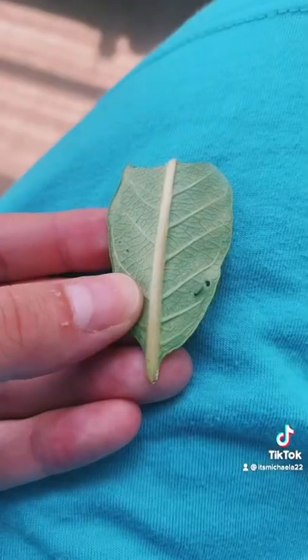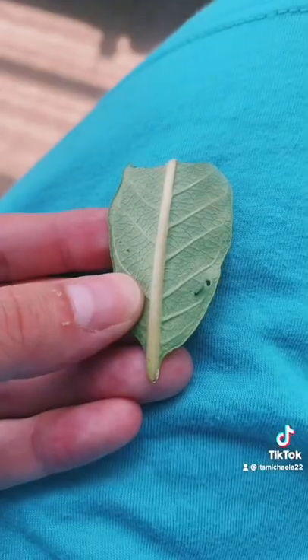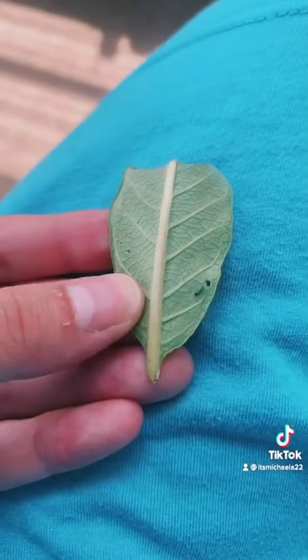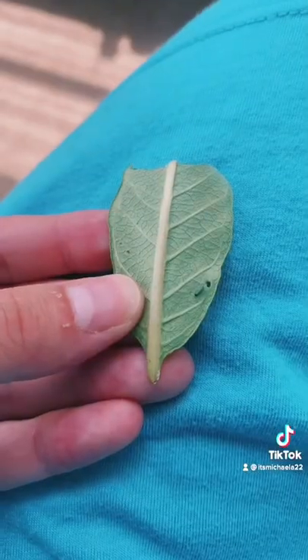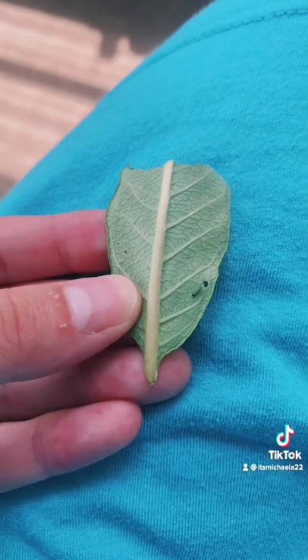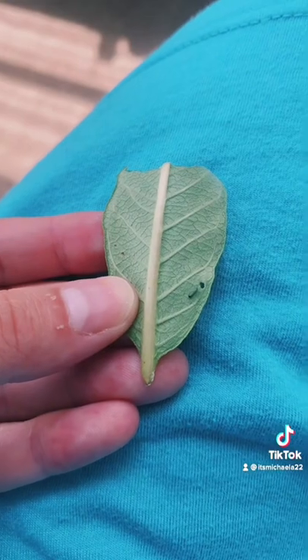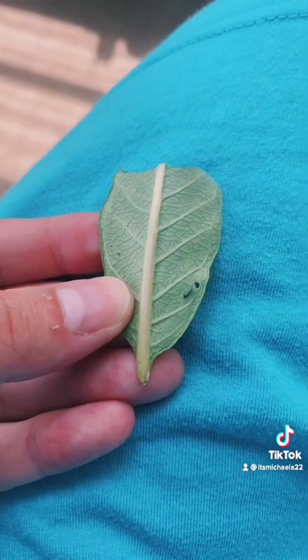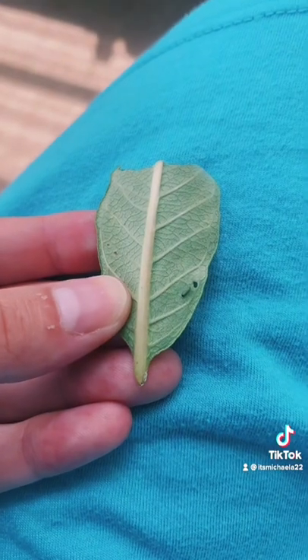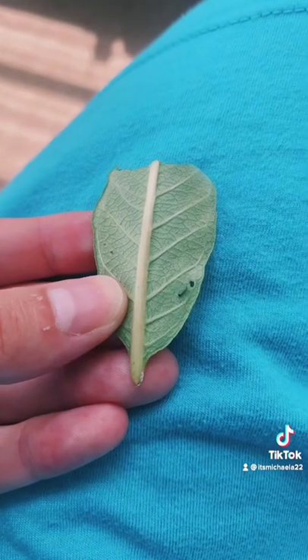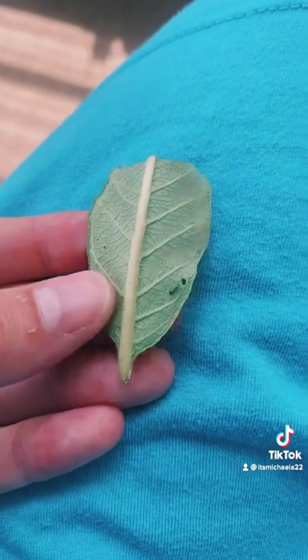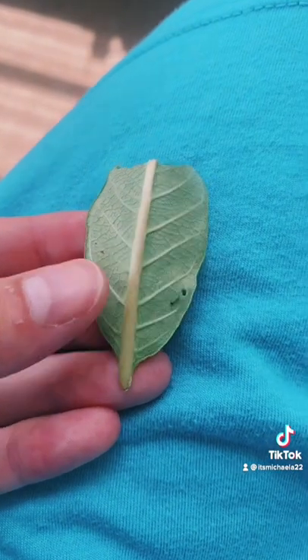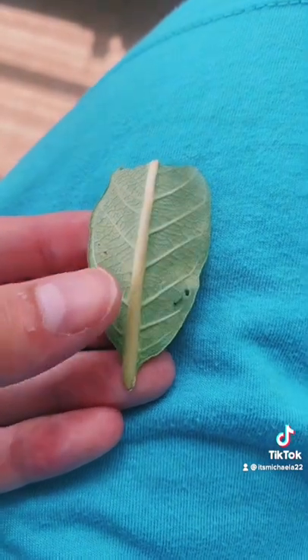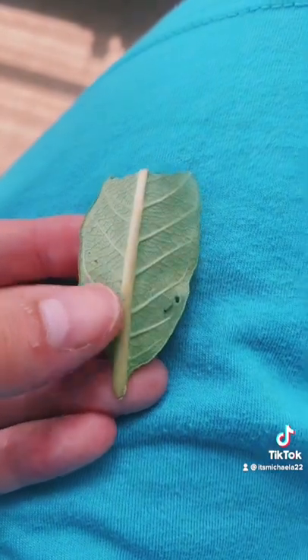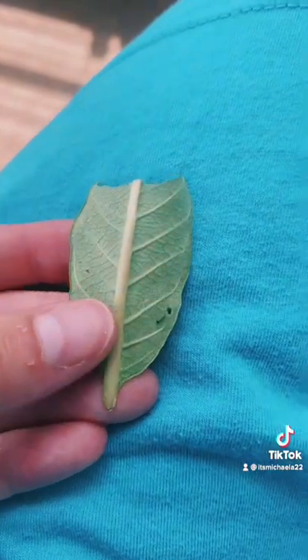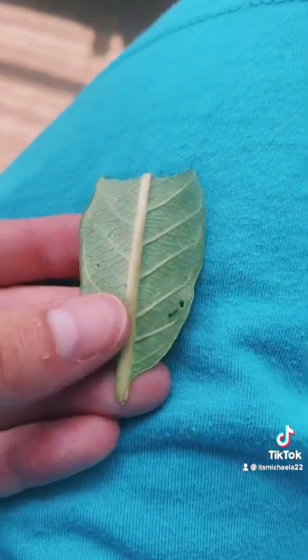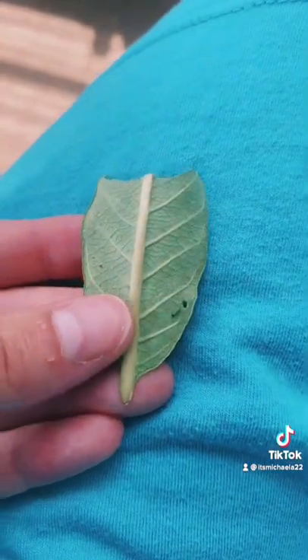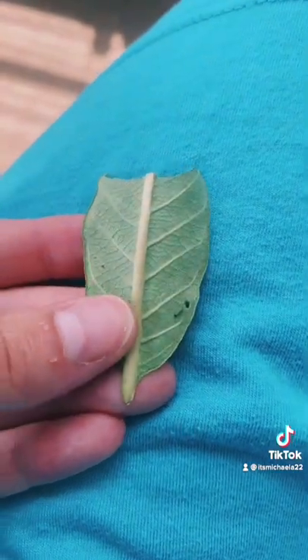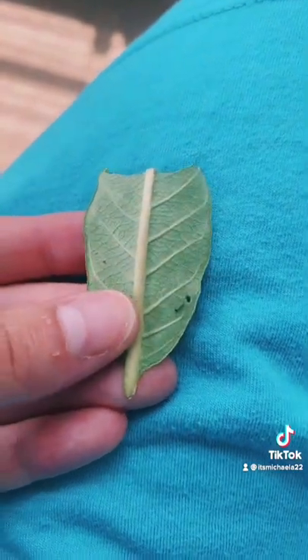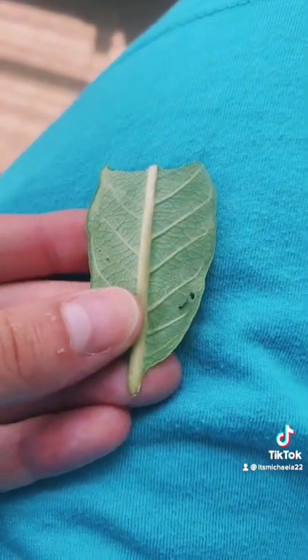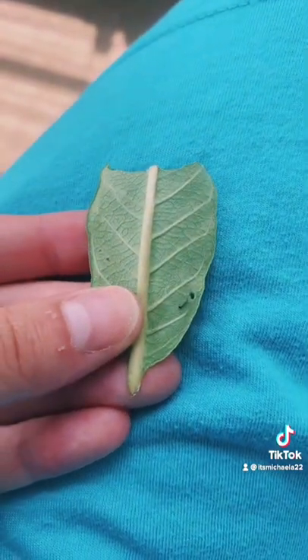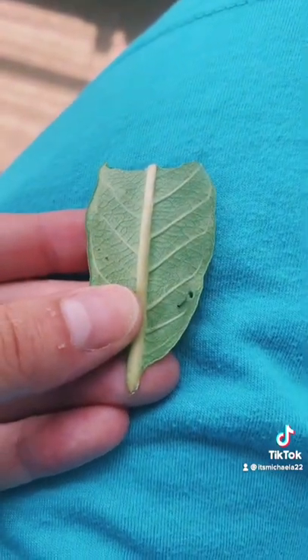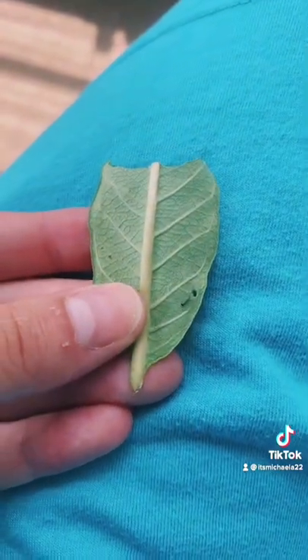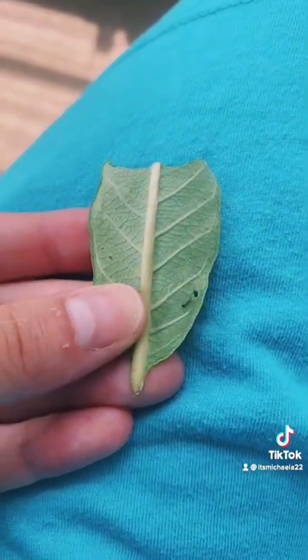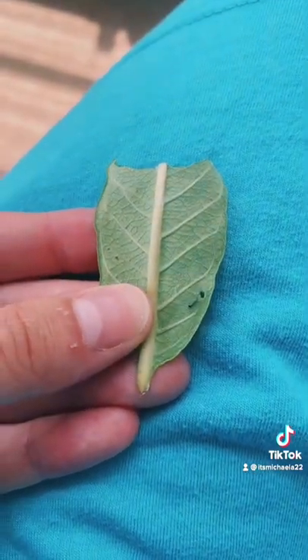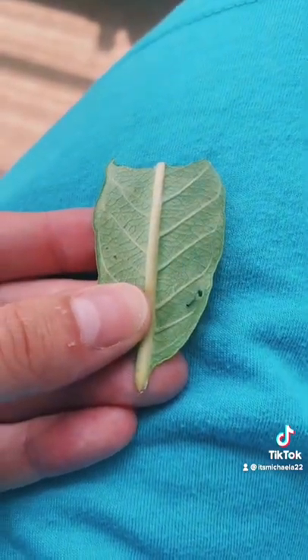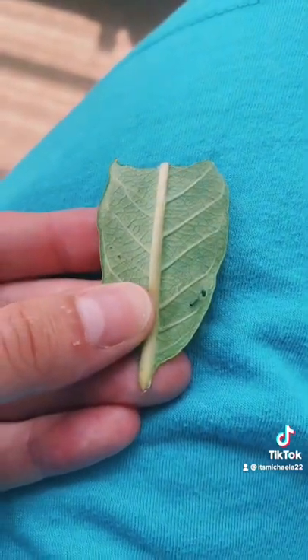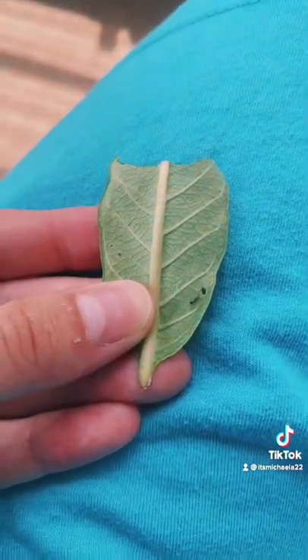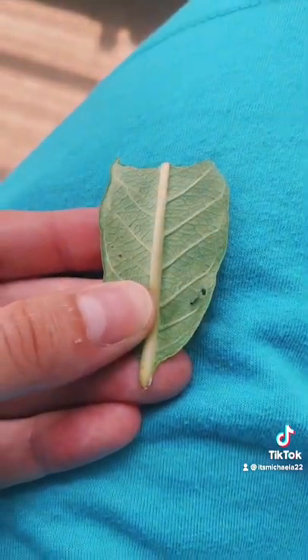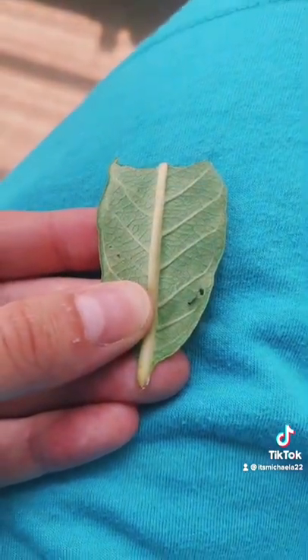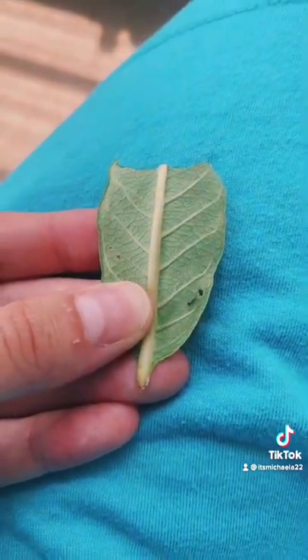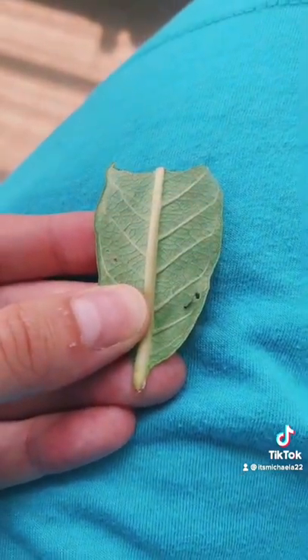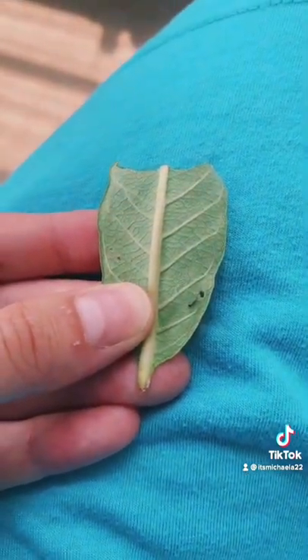Alright guys, and here's Tony. He's so little — that's my thumb right there. So tiny.